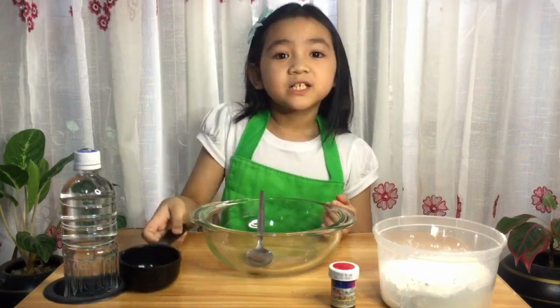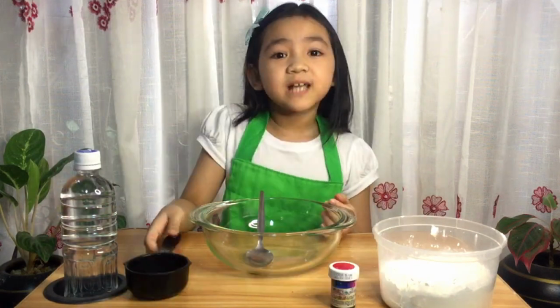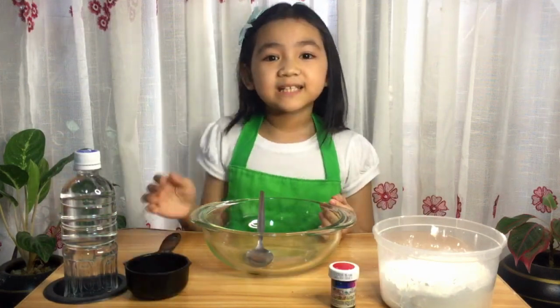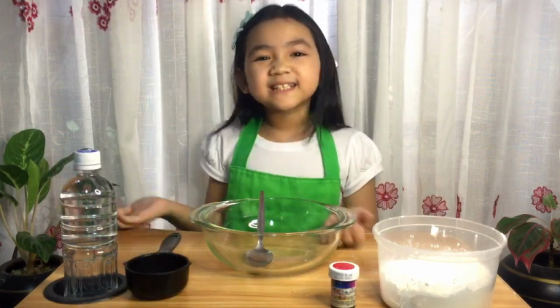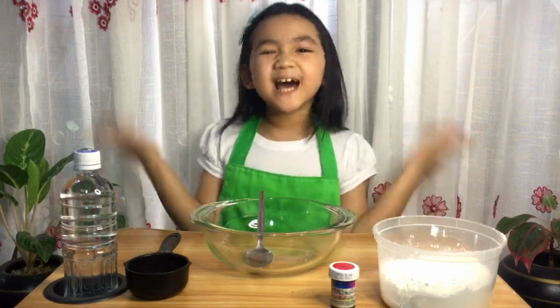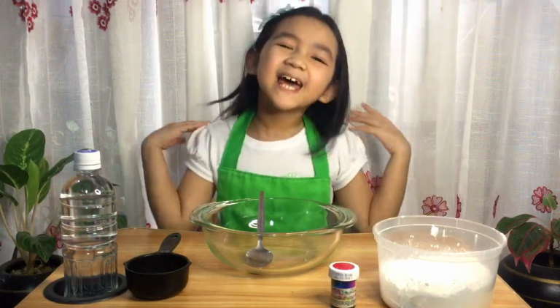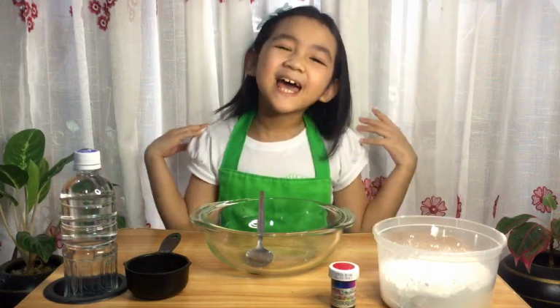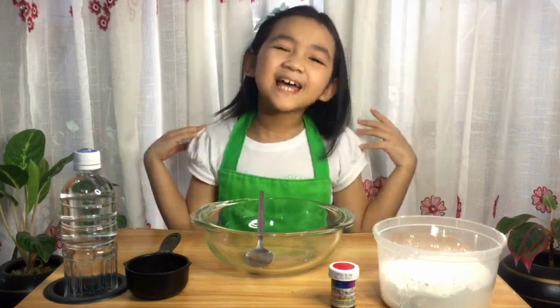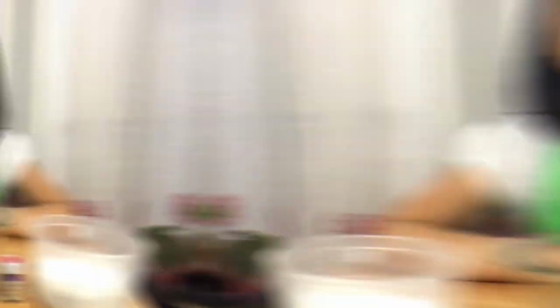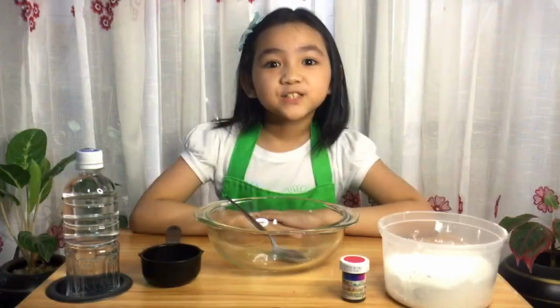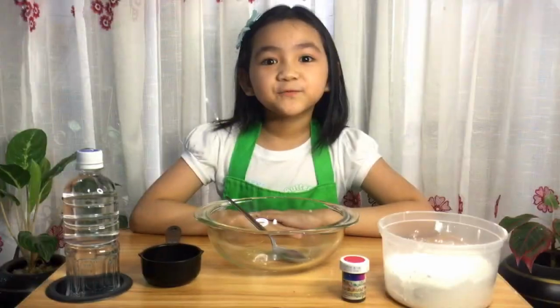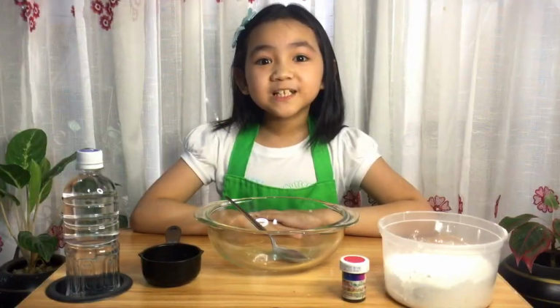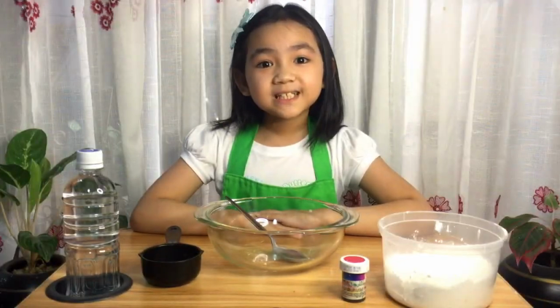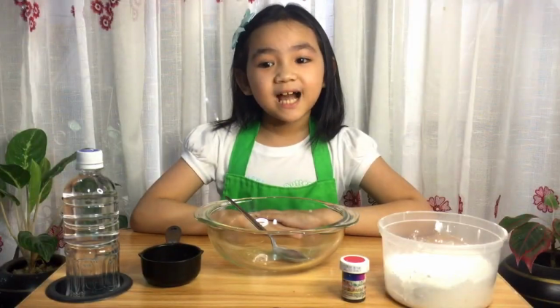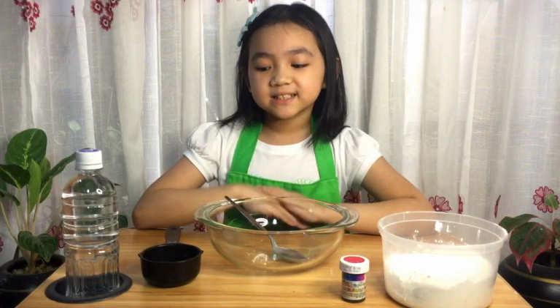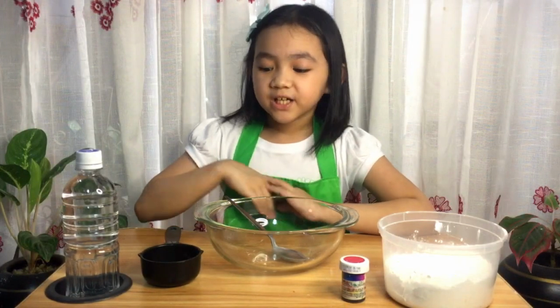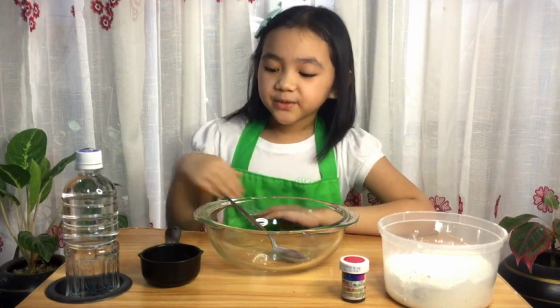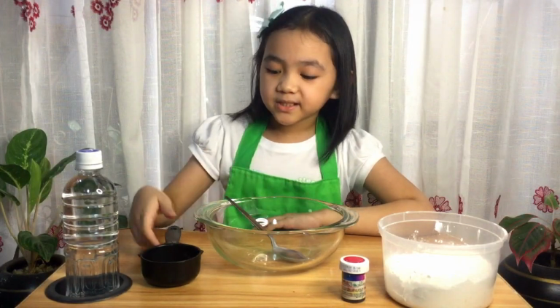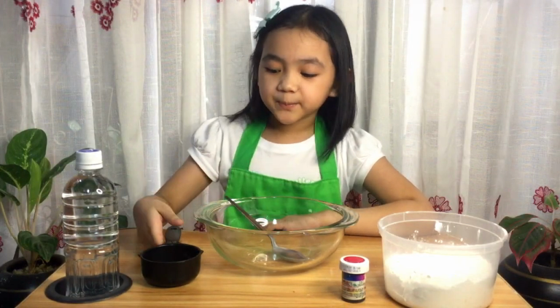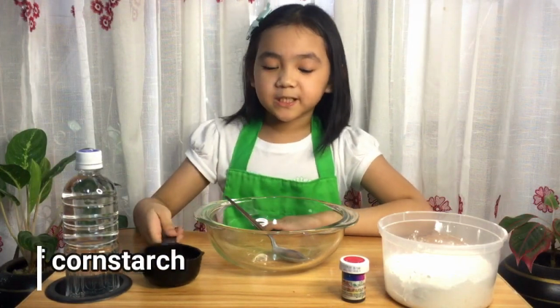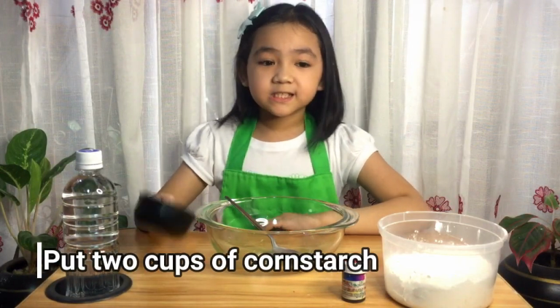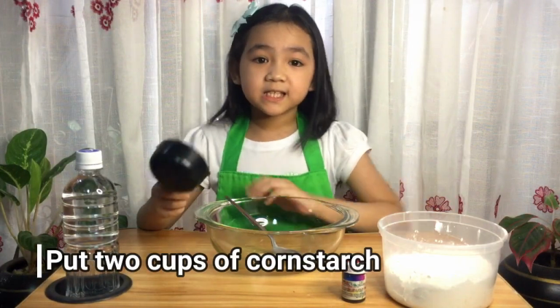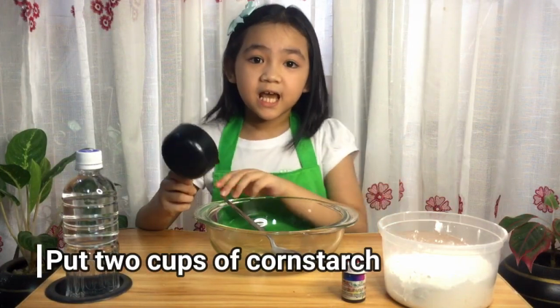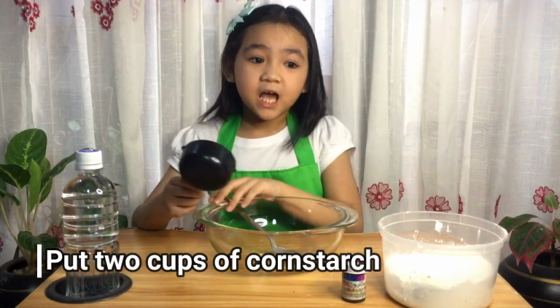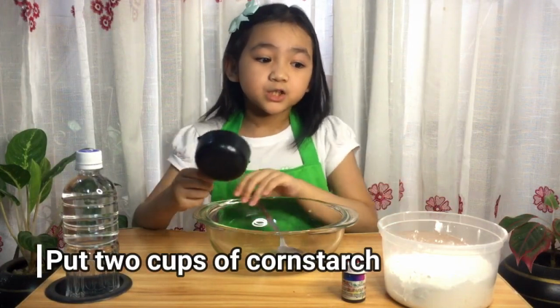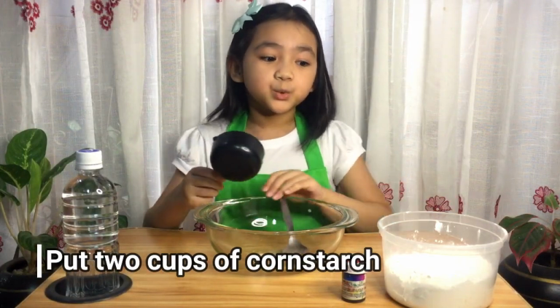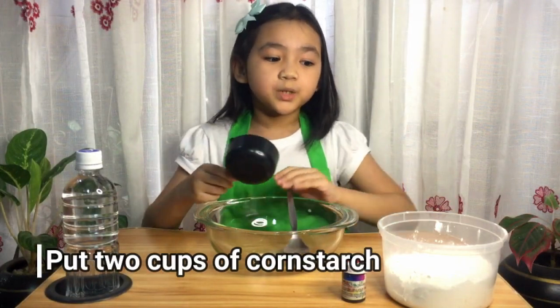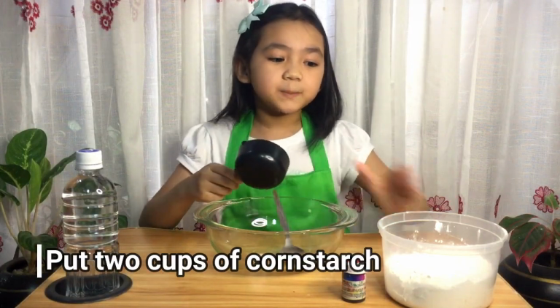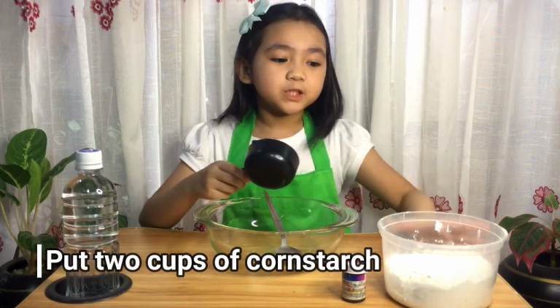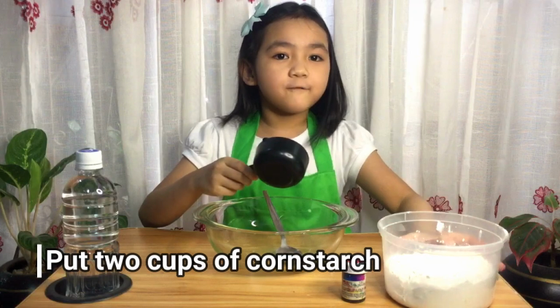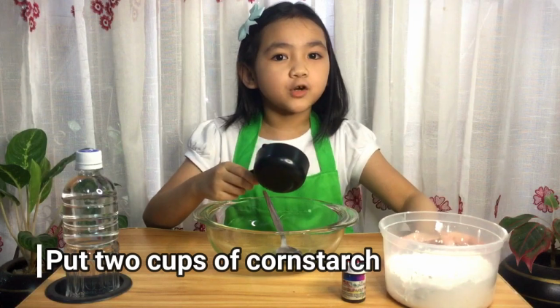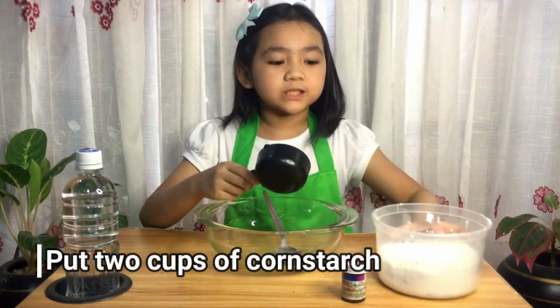So let's get started! First guys, you'll need to put 2 cups of cornstarch.